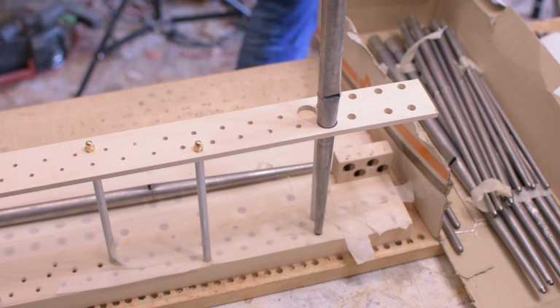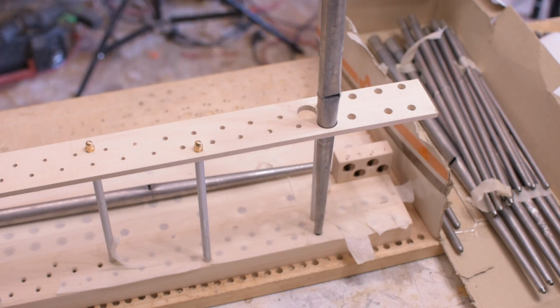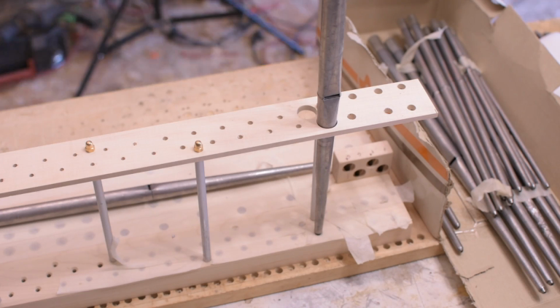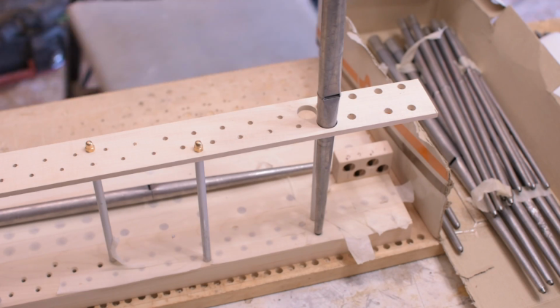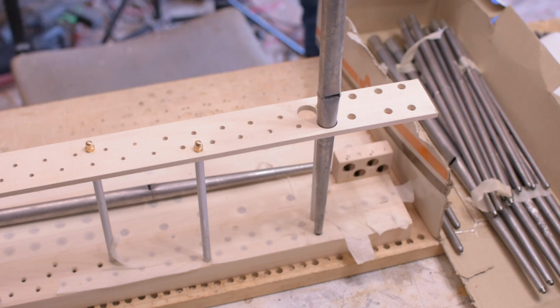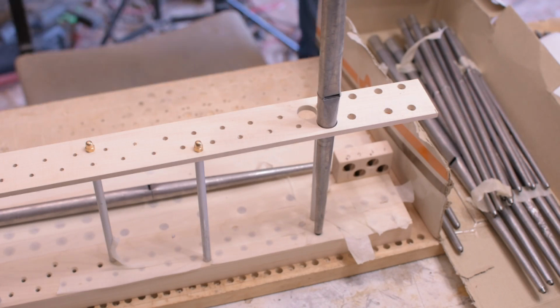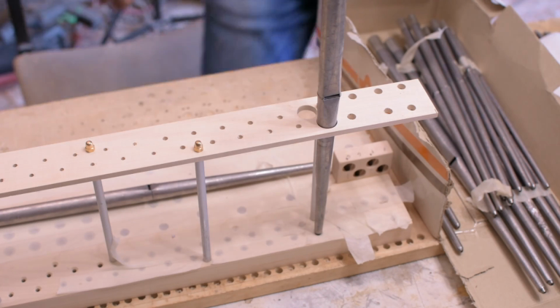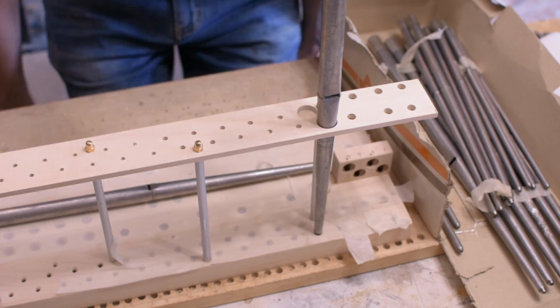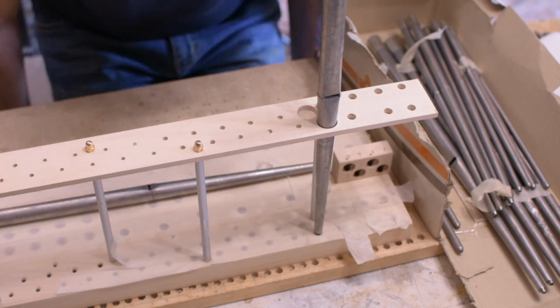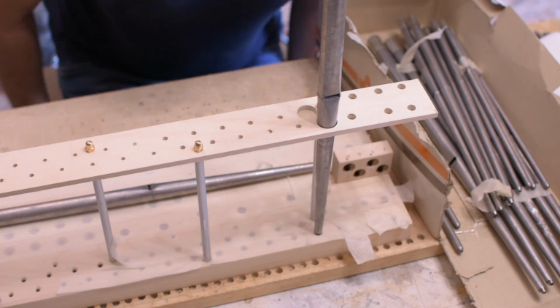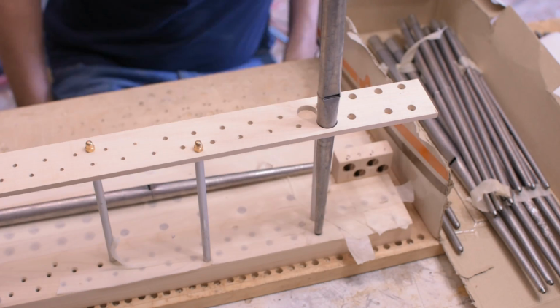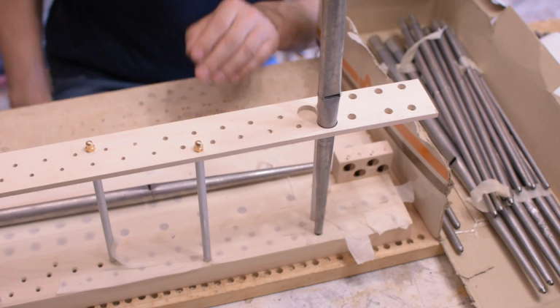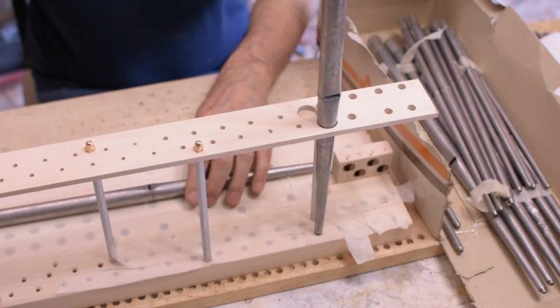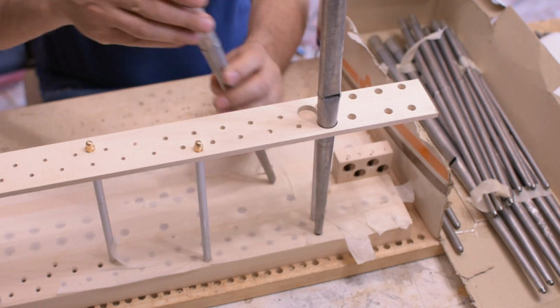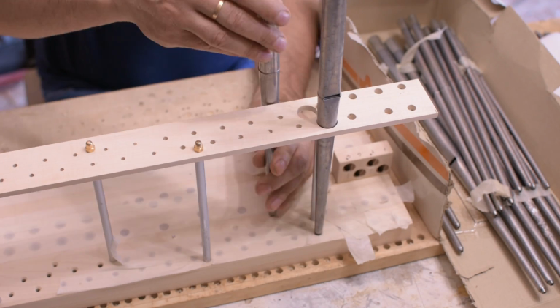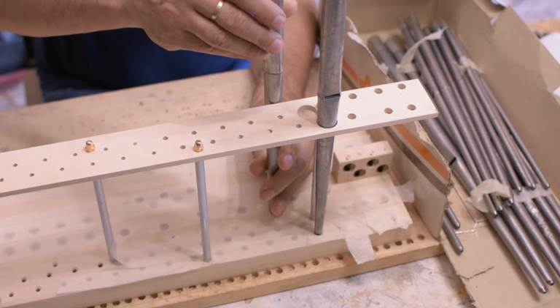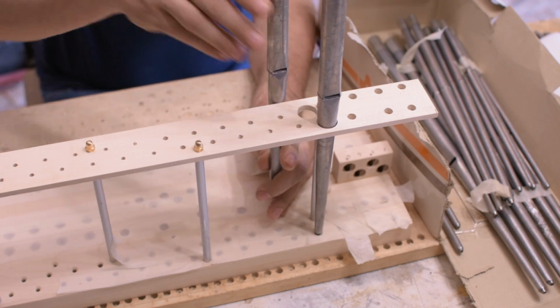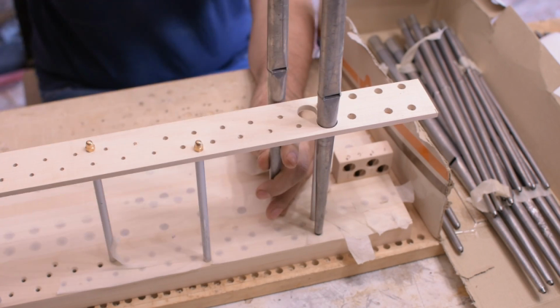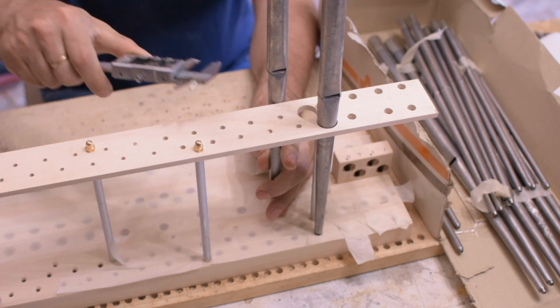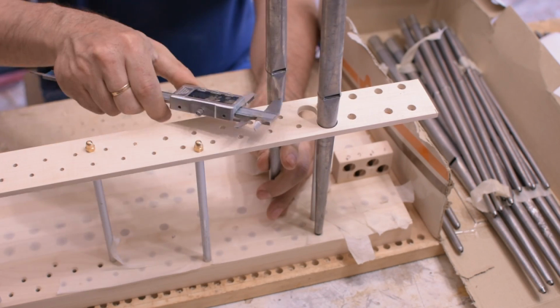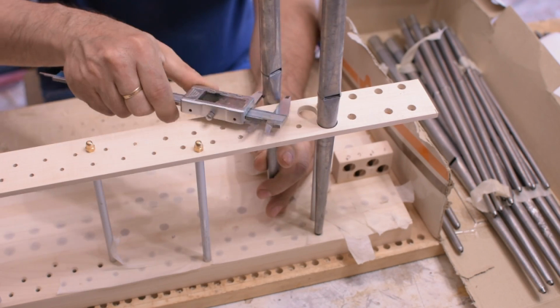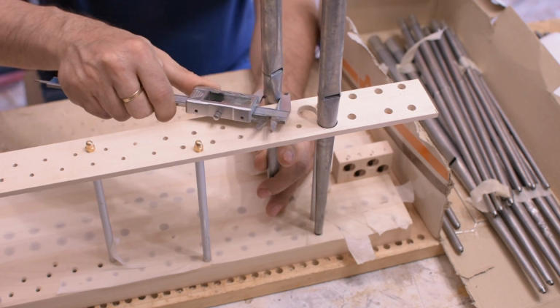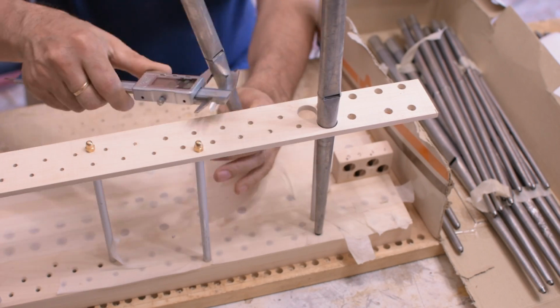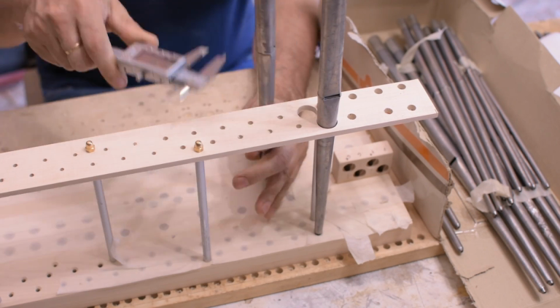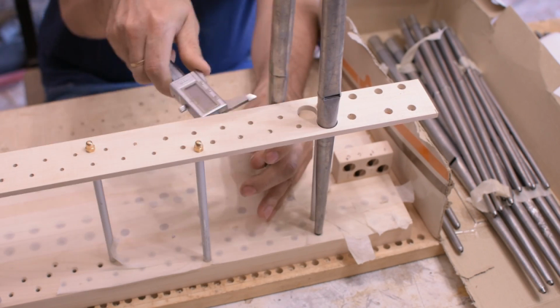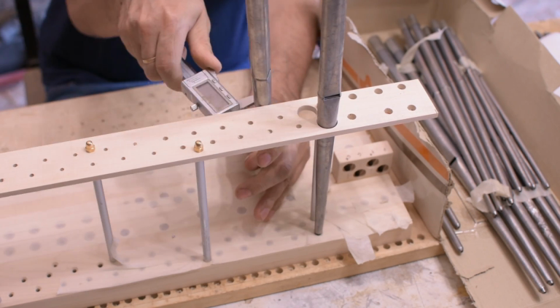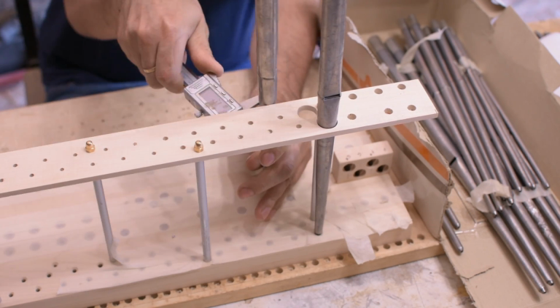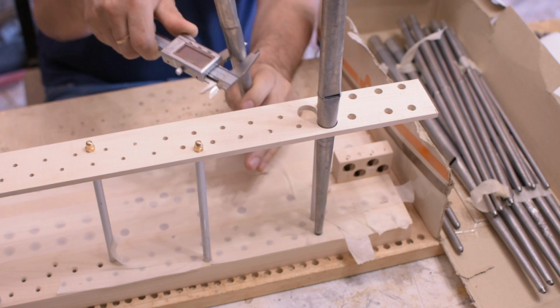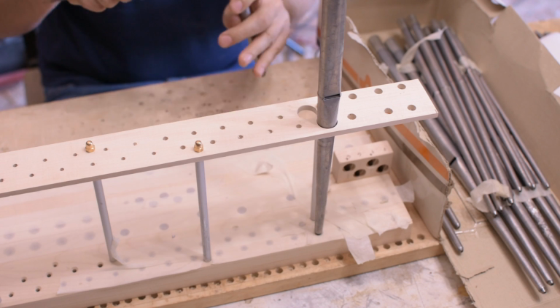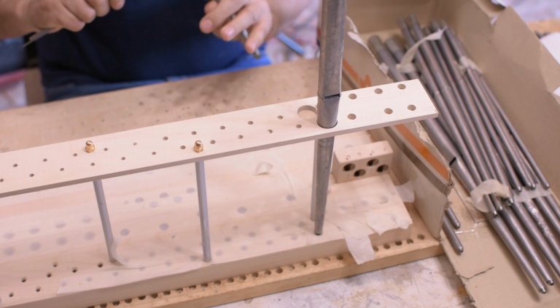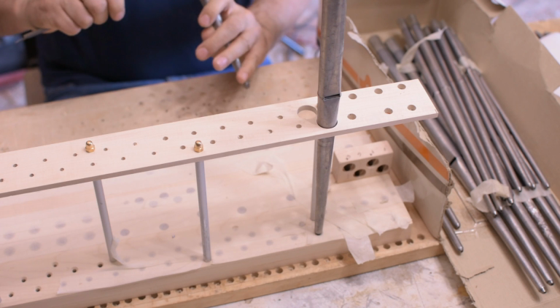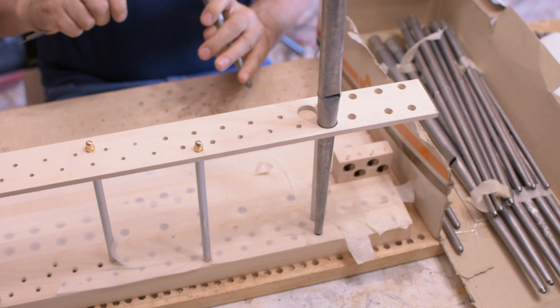I prepare the rack board for the metal pipes, working the diameter of the holes.